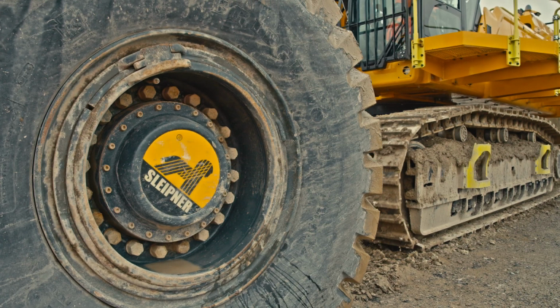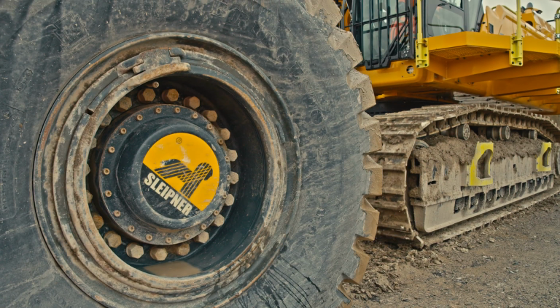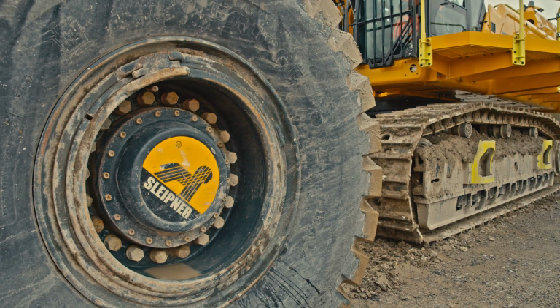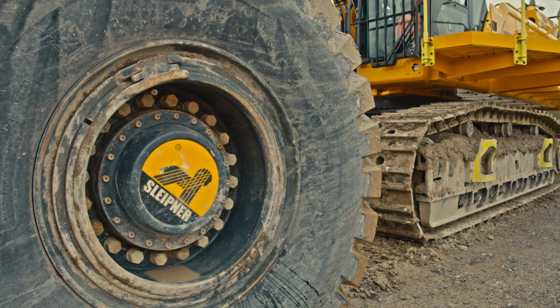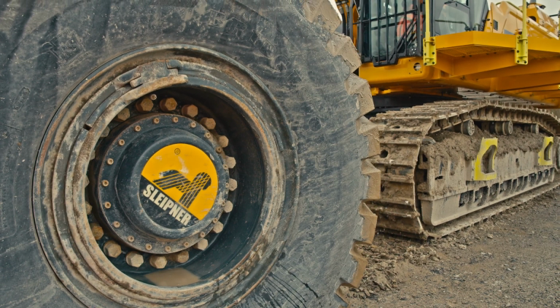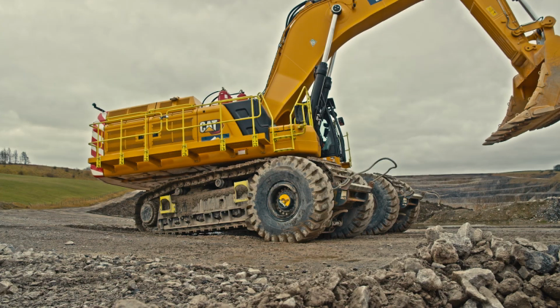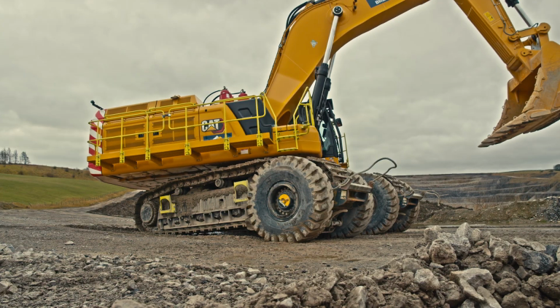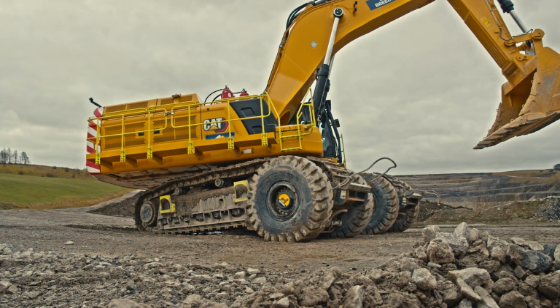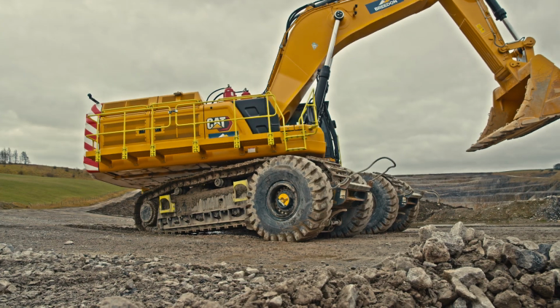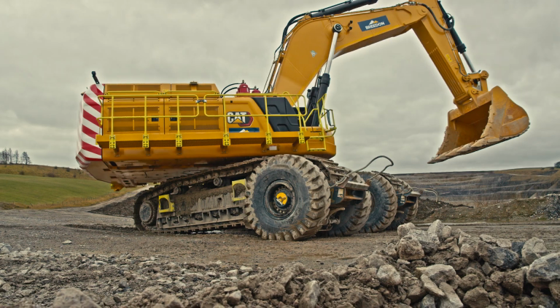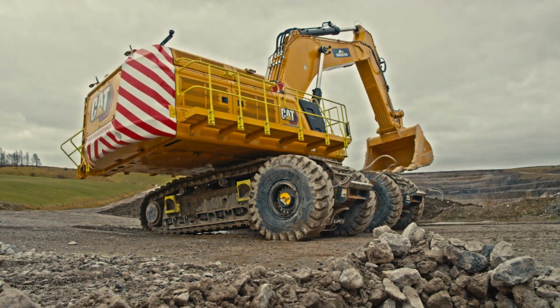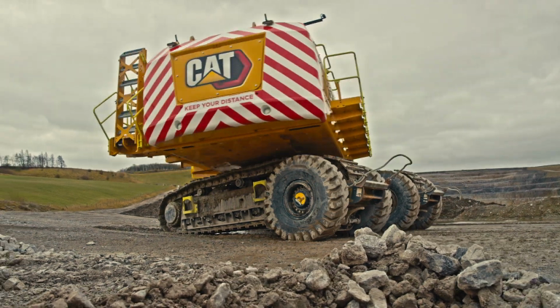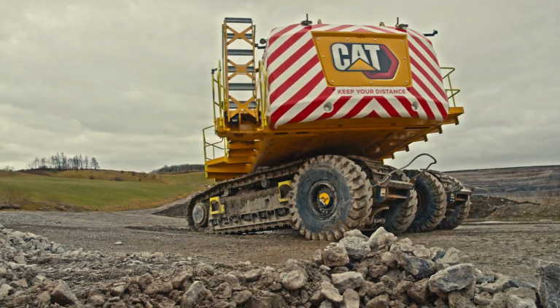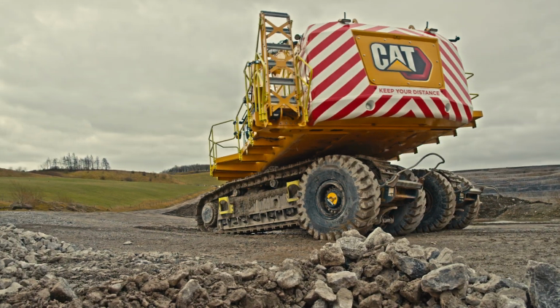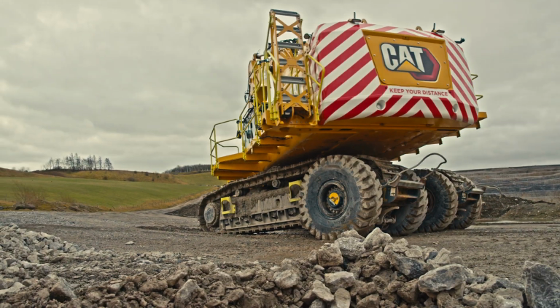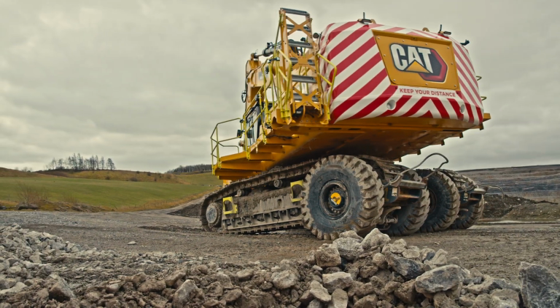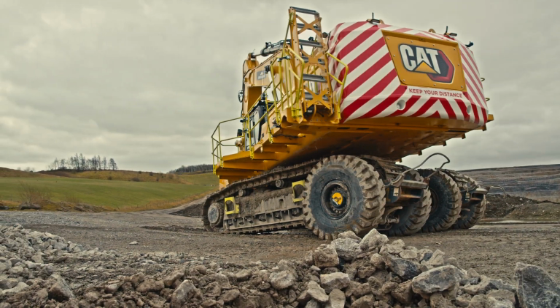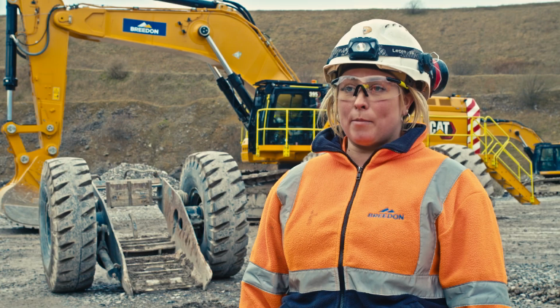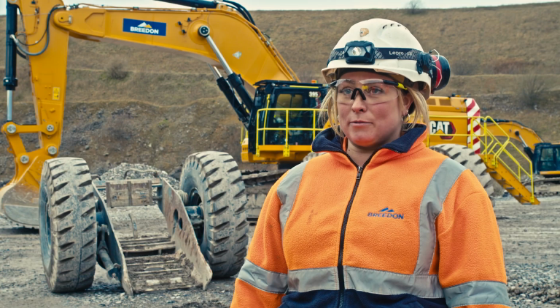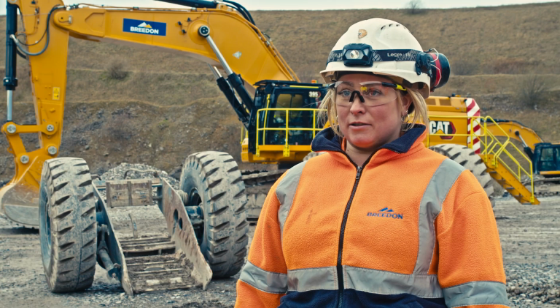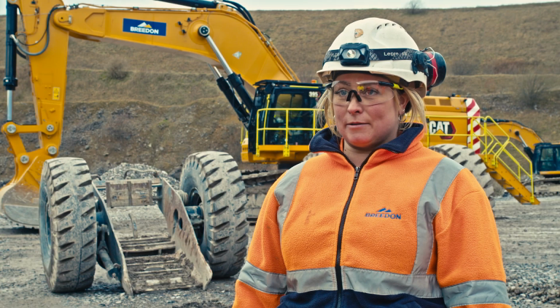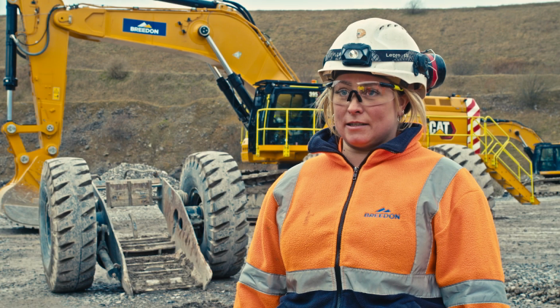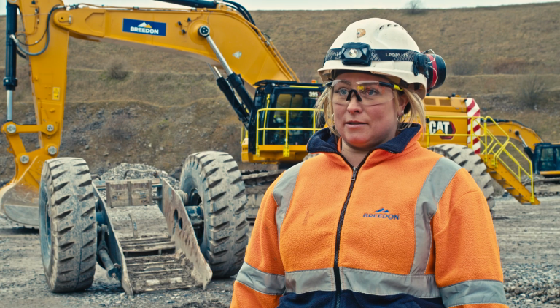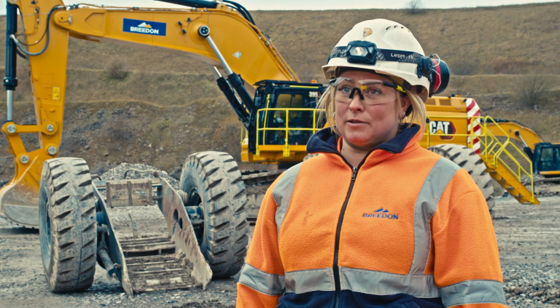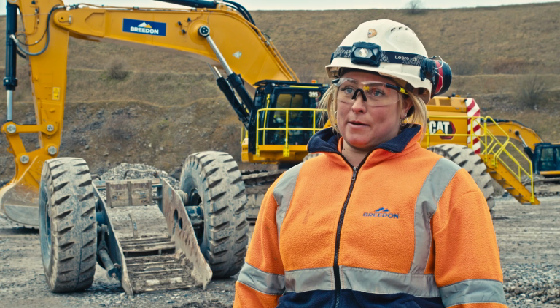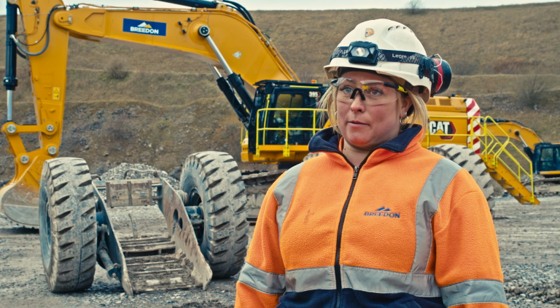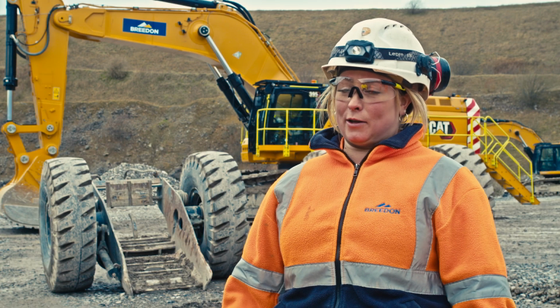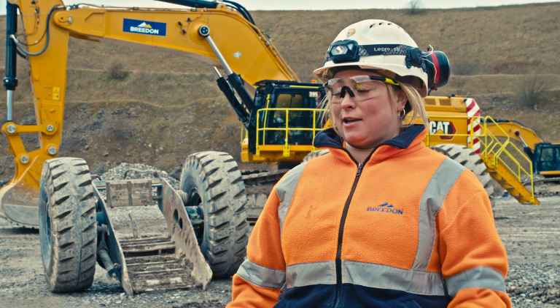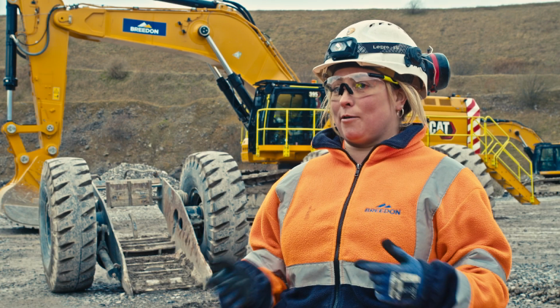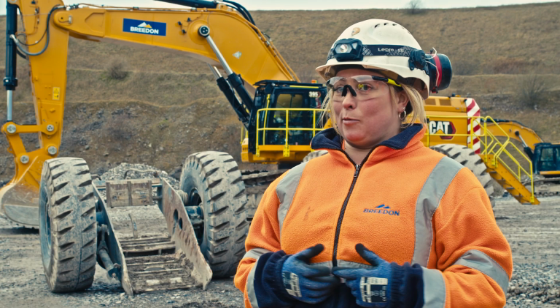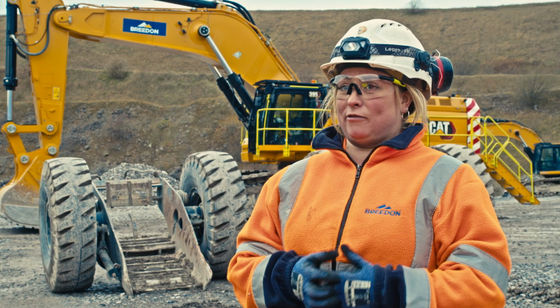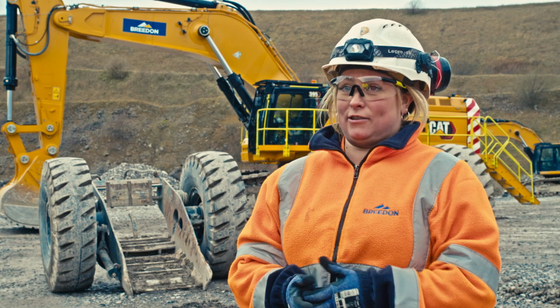I'm really looking forward to operating the new CAT 395 combined with the sleeper systems to make my working day more efficient.